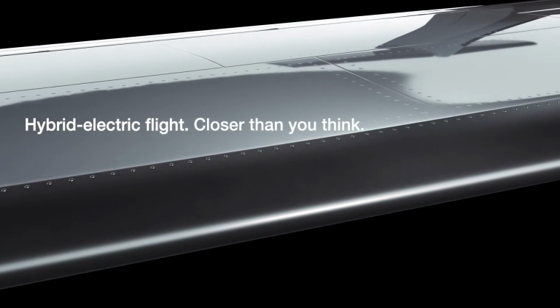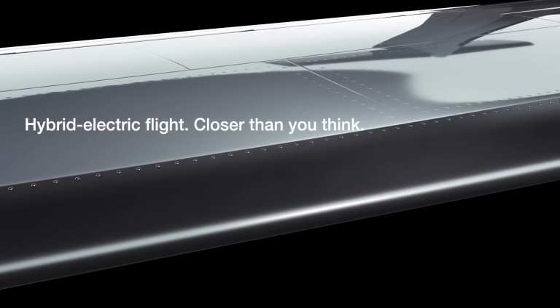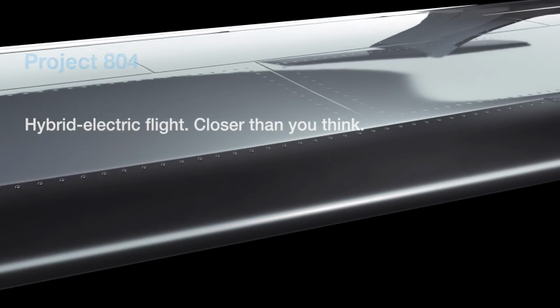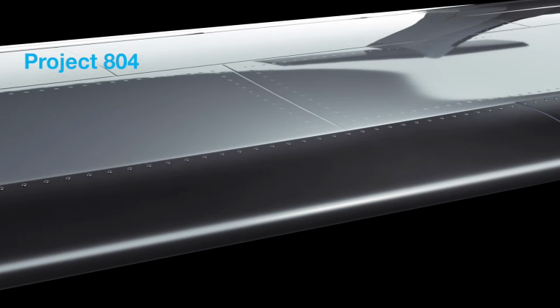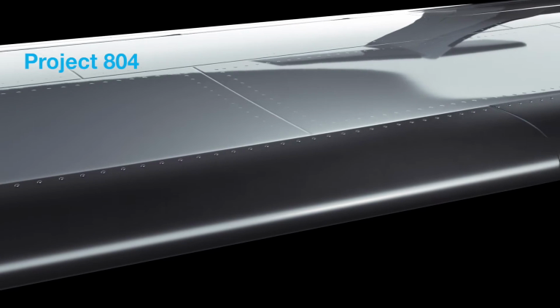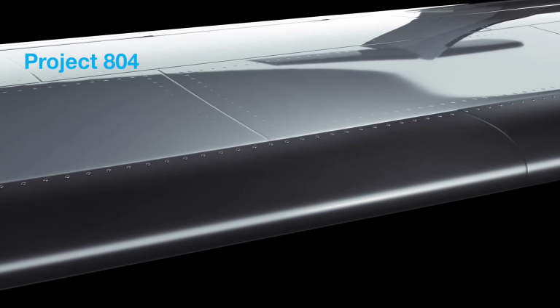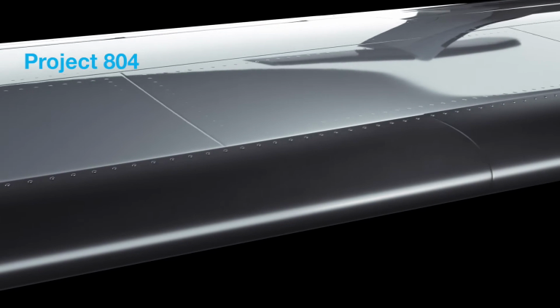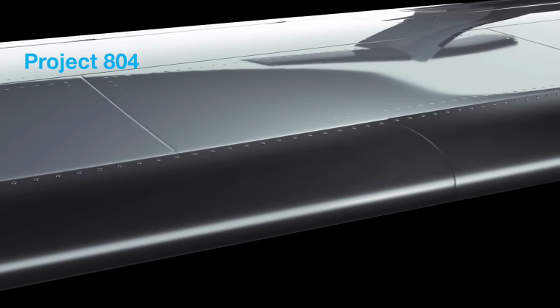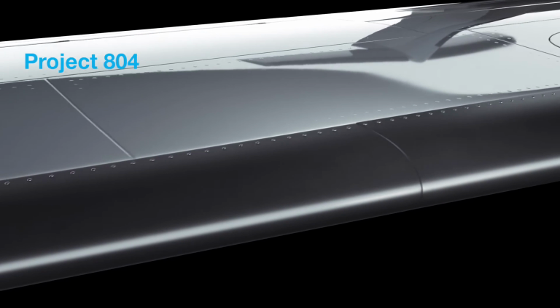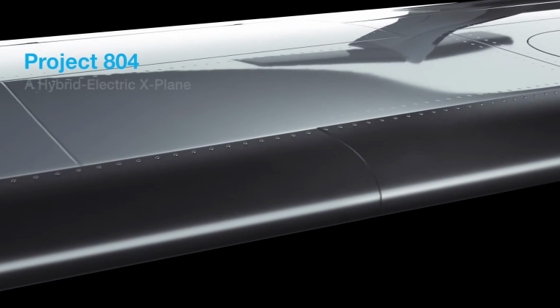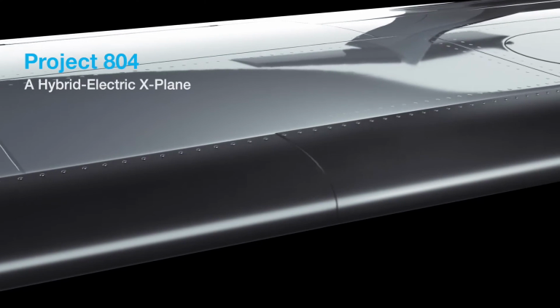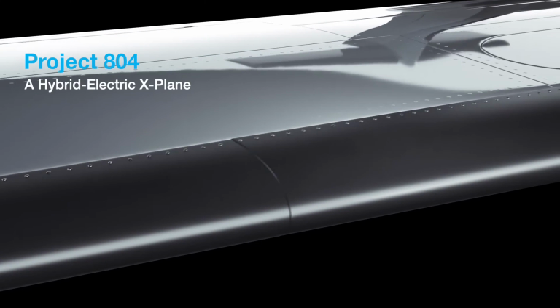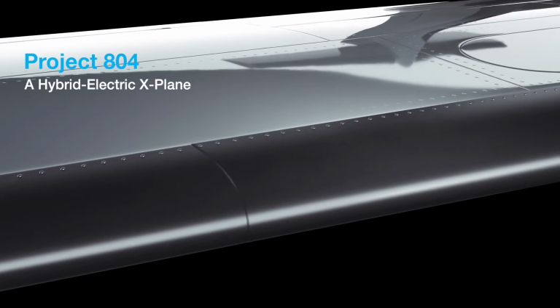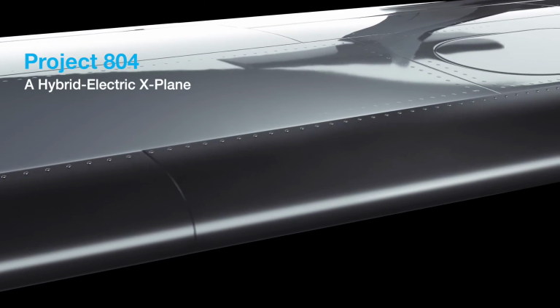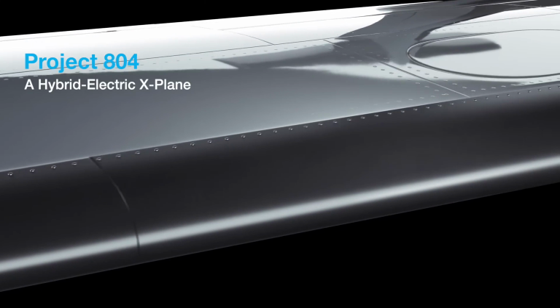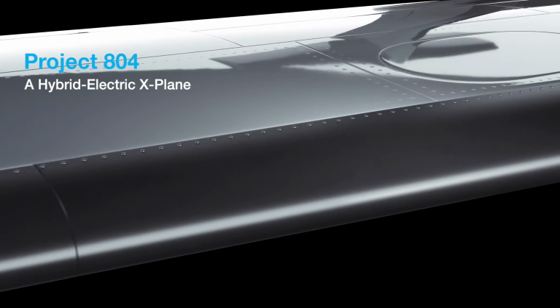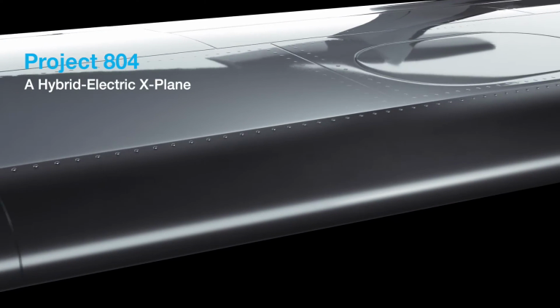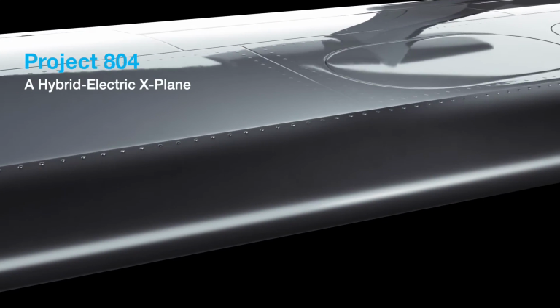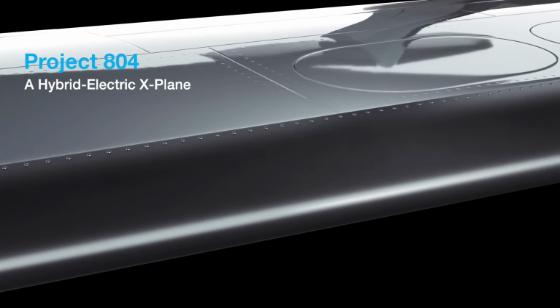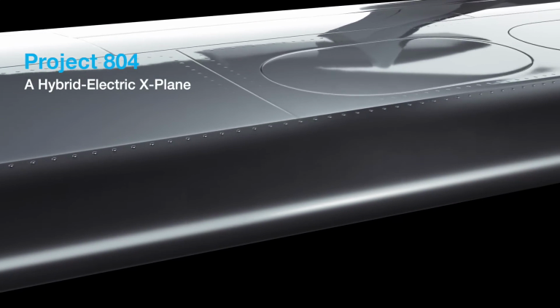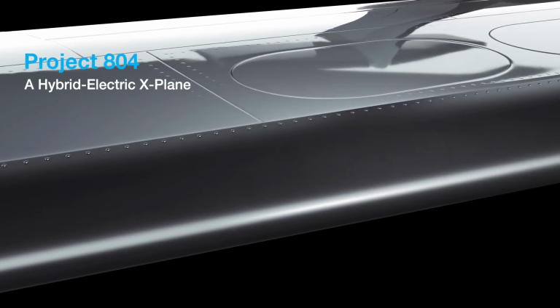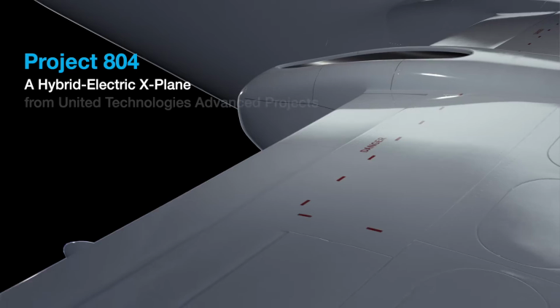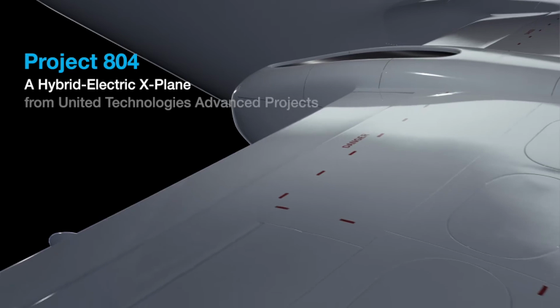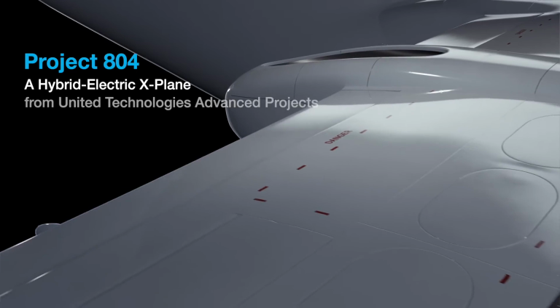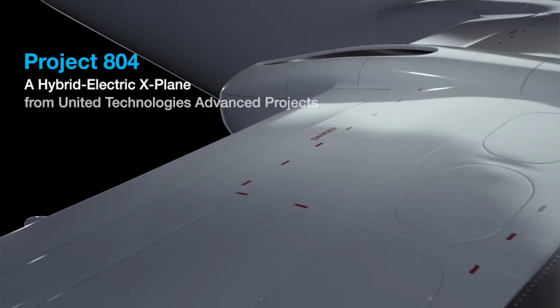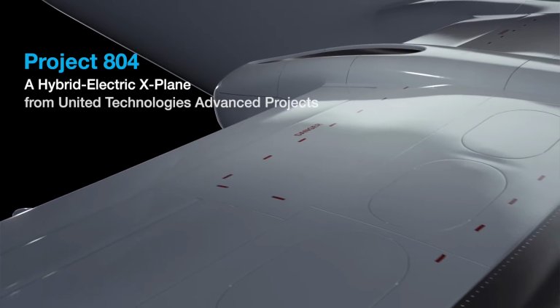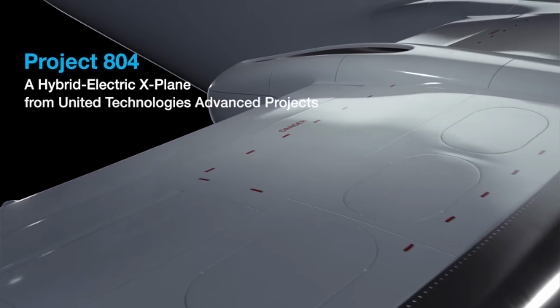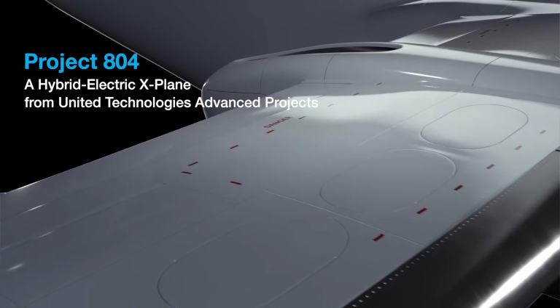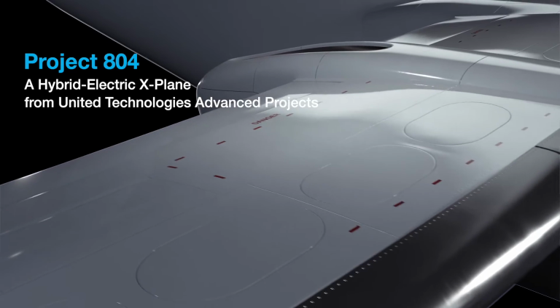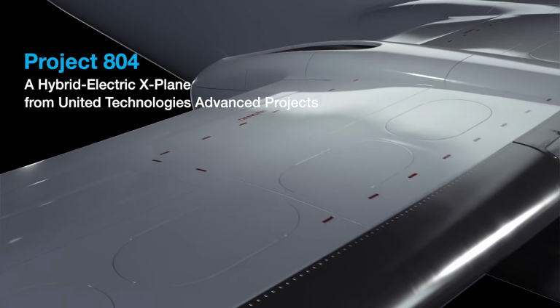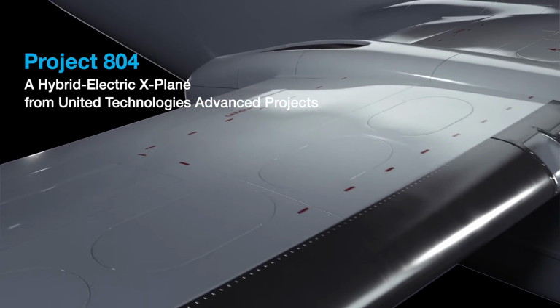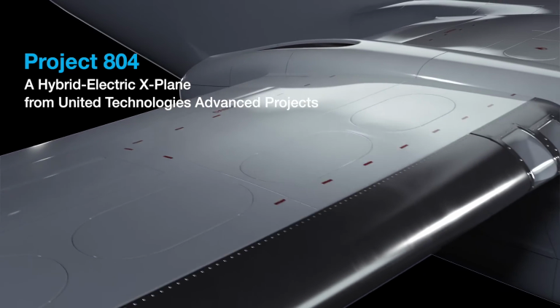Introducing Project 804, a hybrid electric X-Plane from United Technologies Advanced Projects.